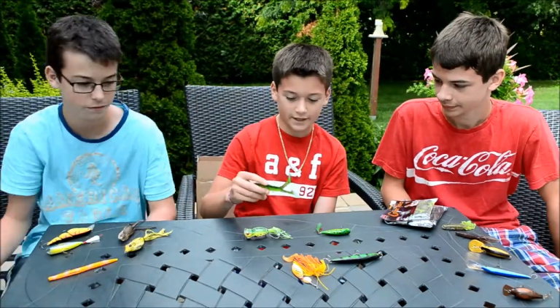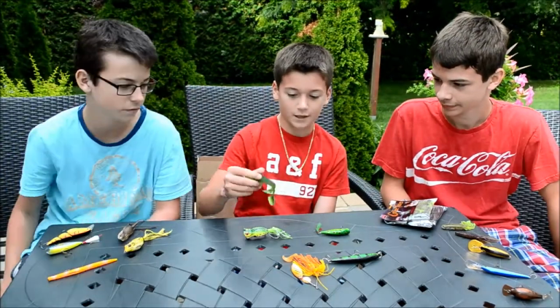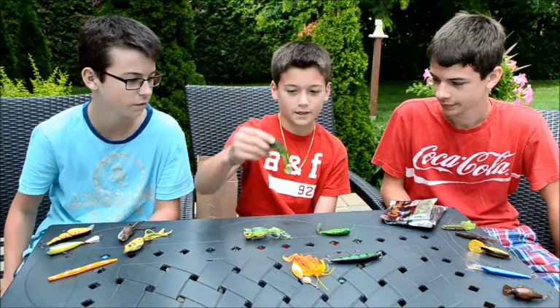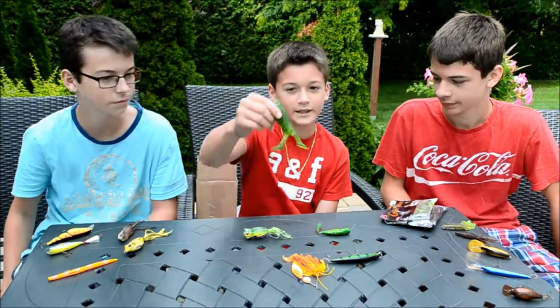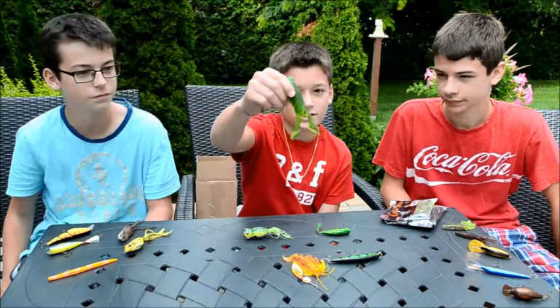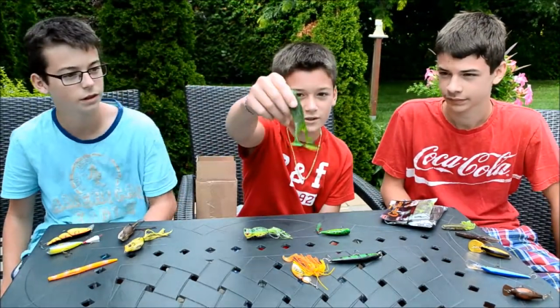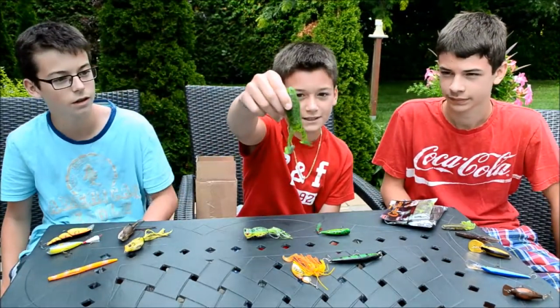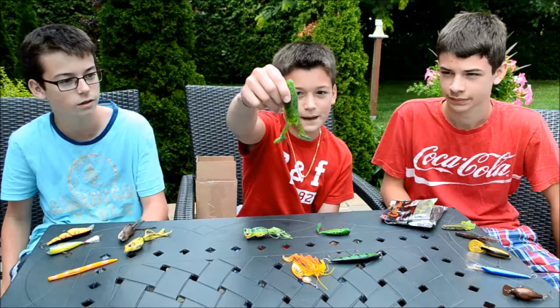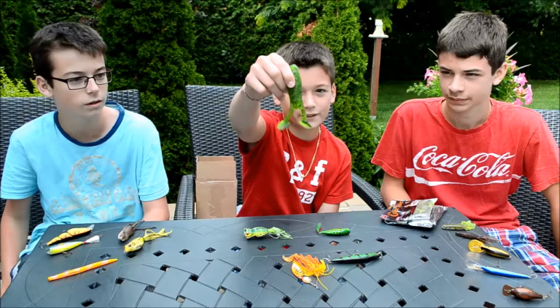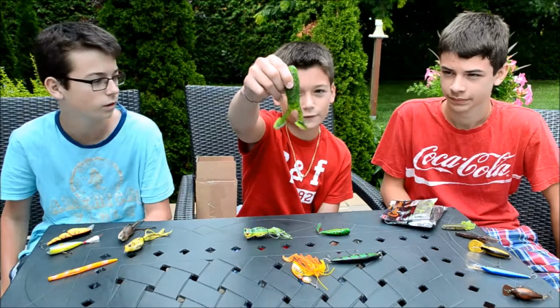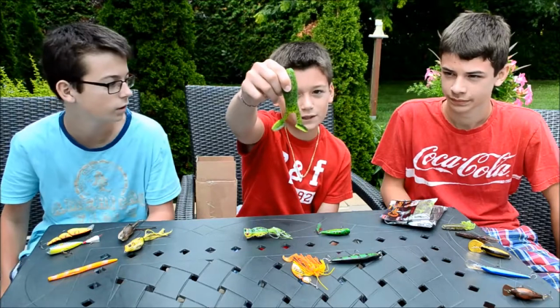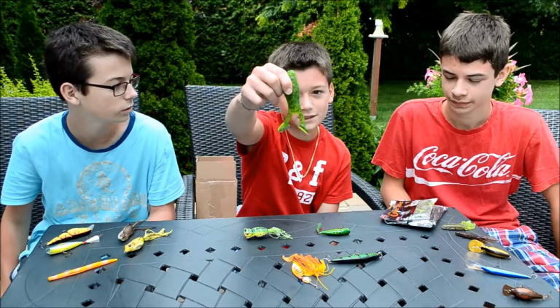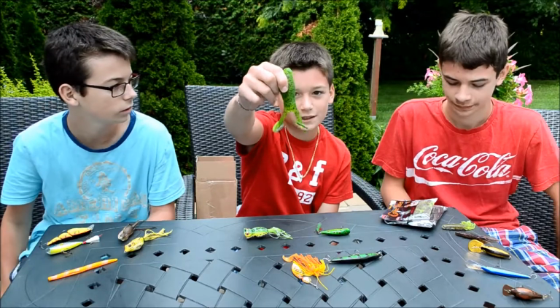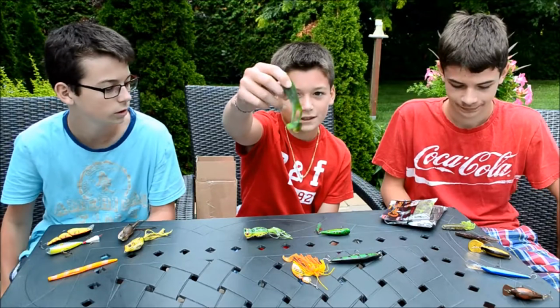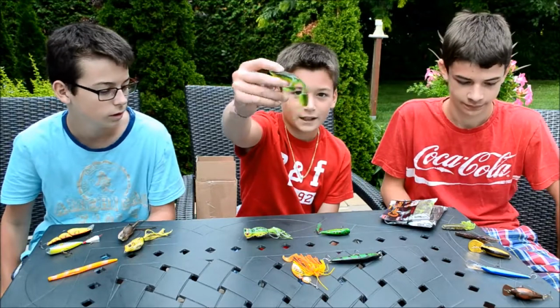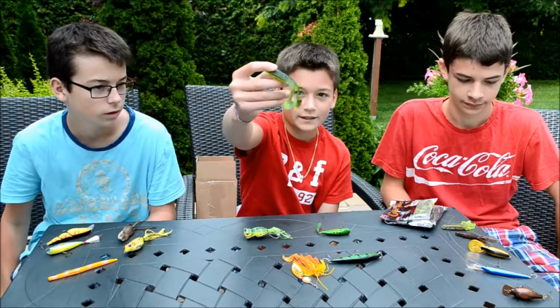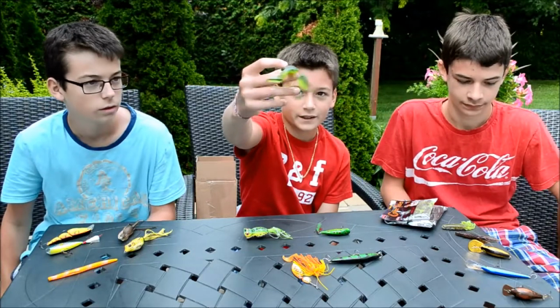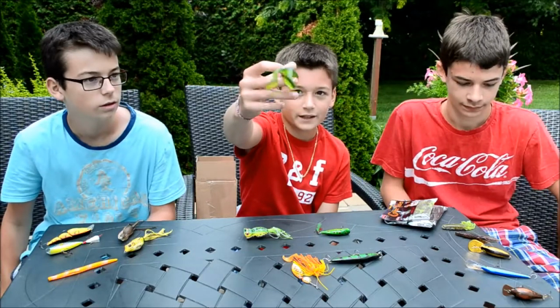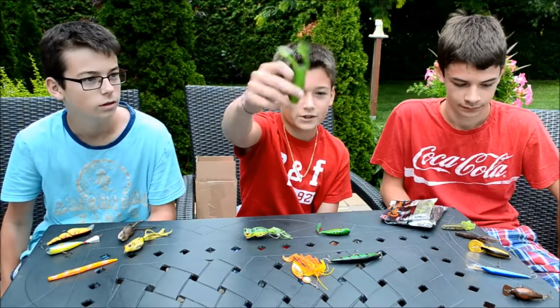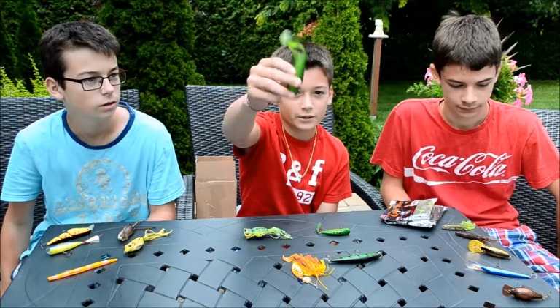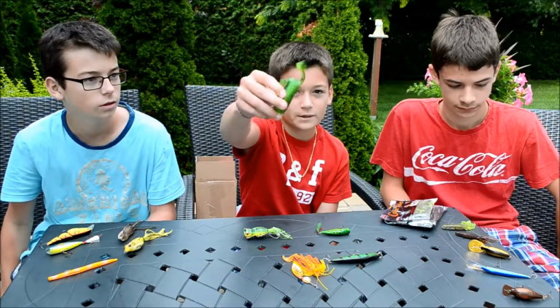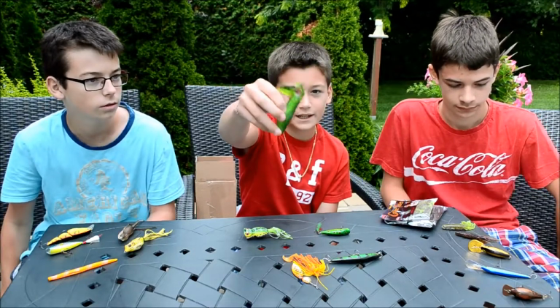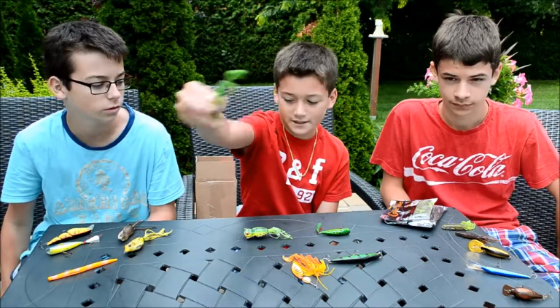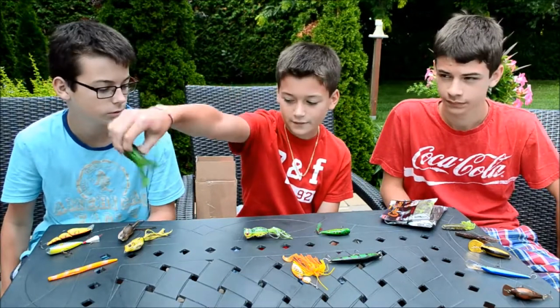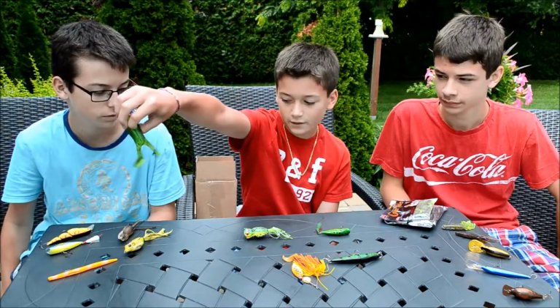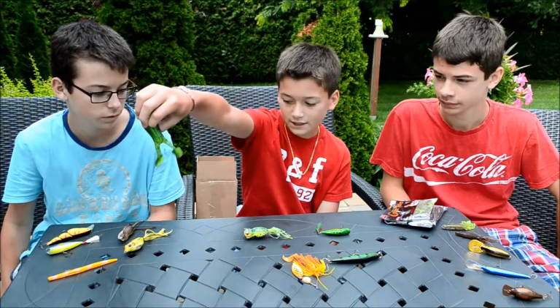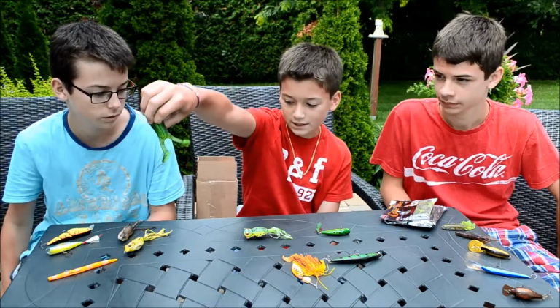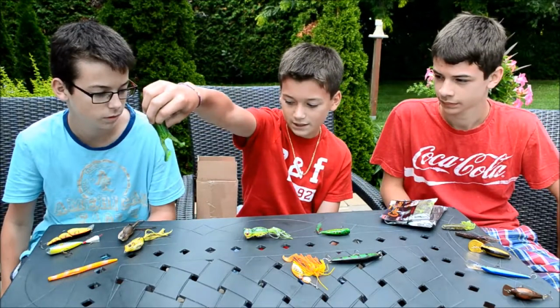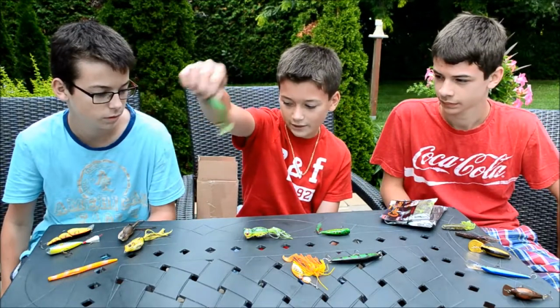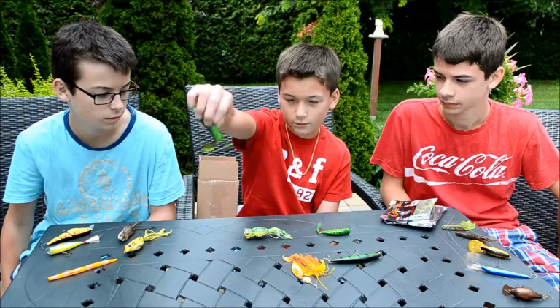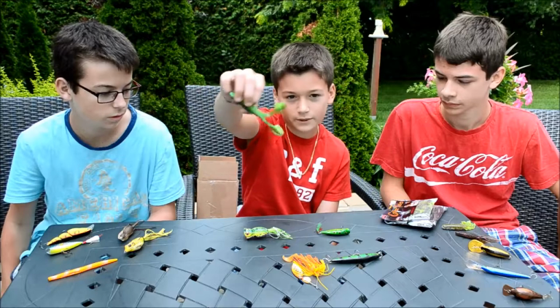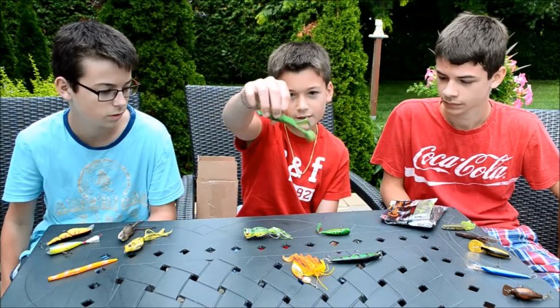Here I got my Trigger X paddle tail frogs and I'll show you how to rig them in the same video as Eric will be rigging them.